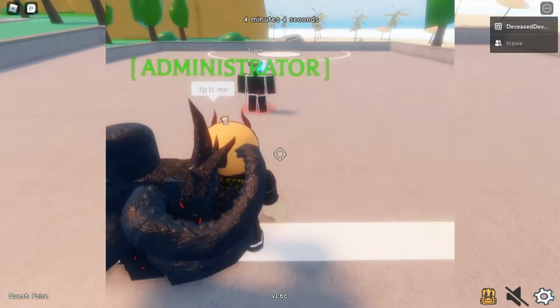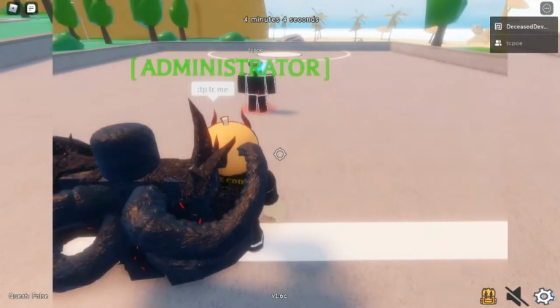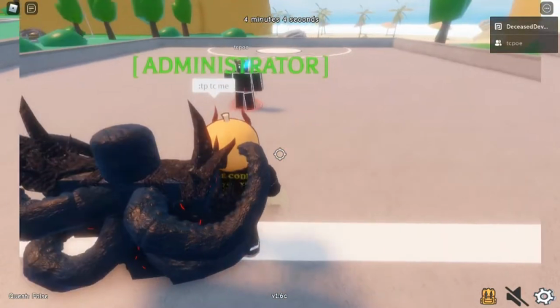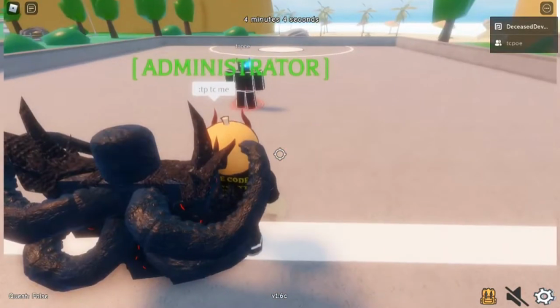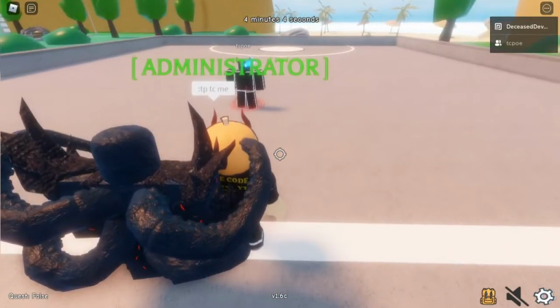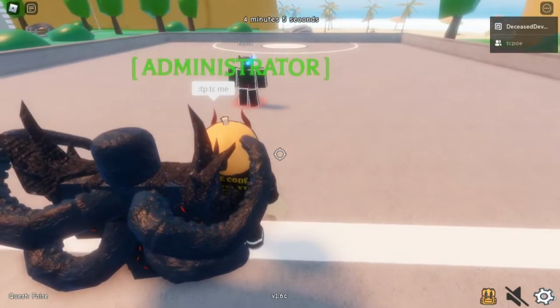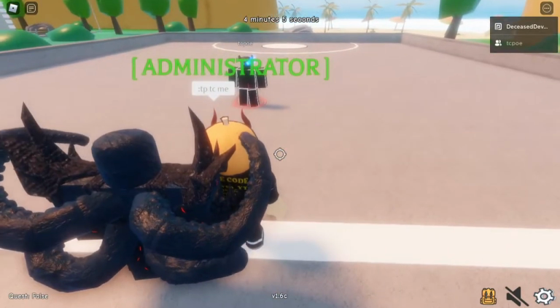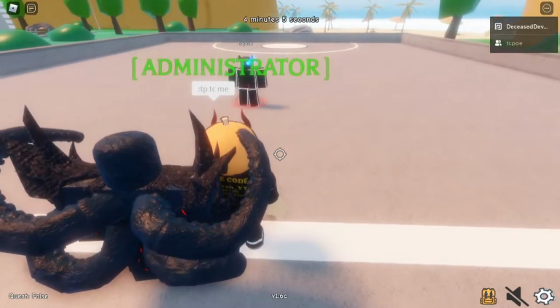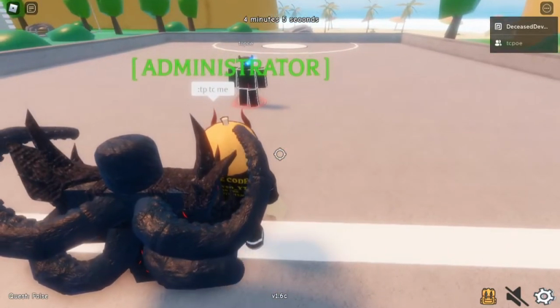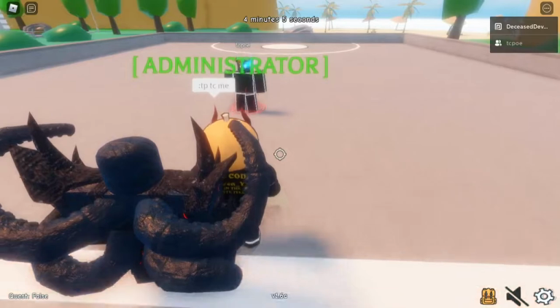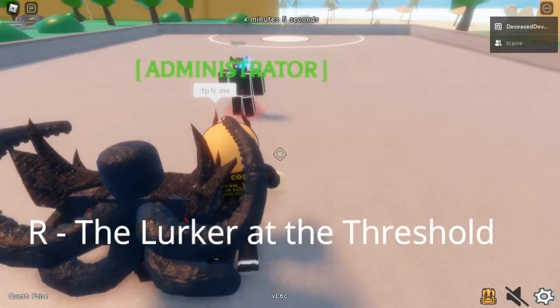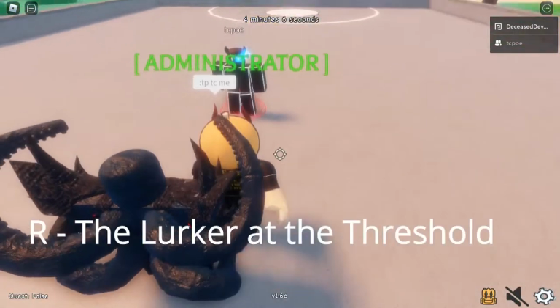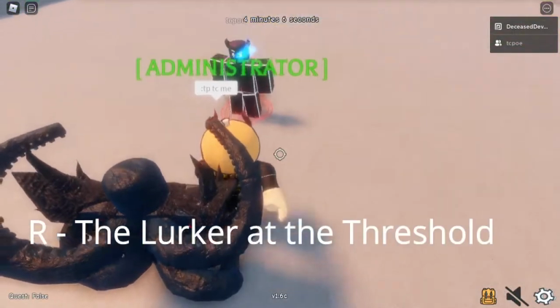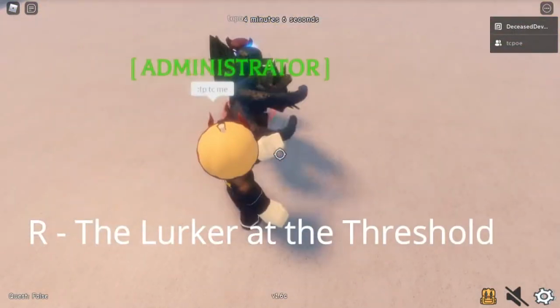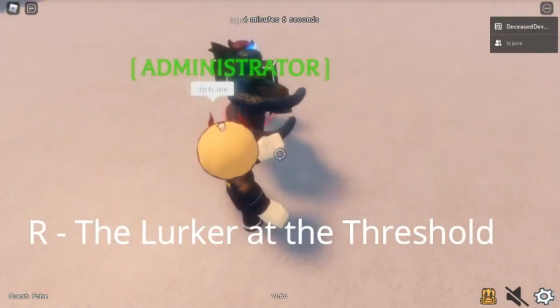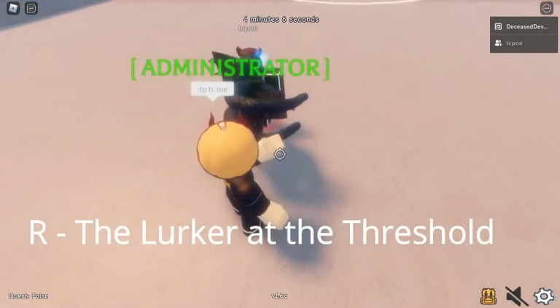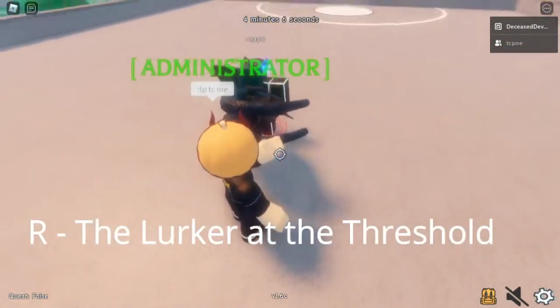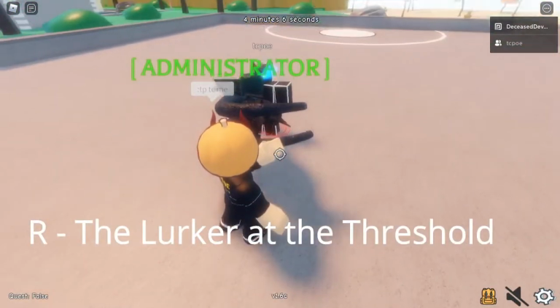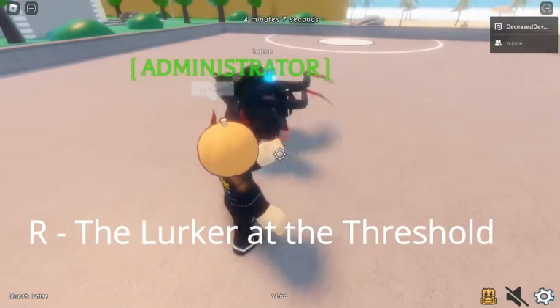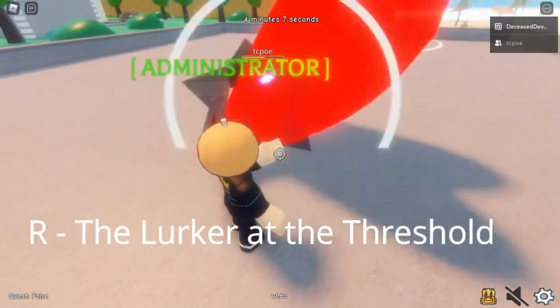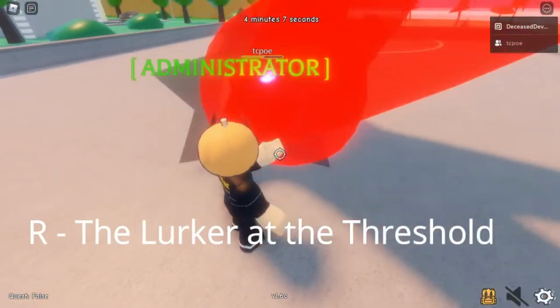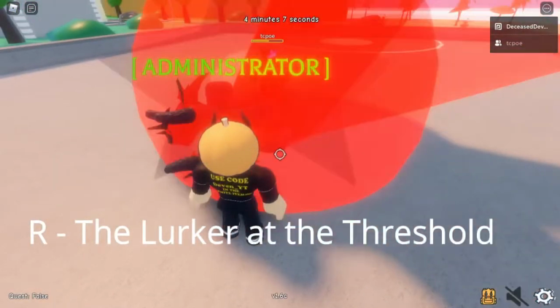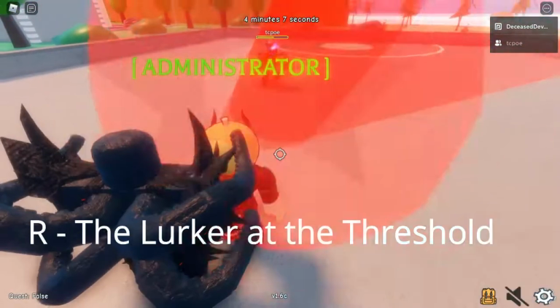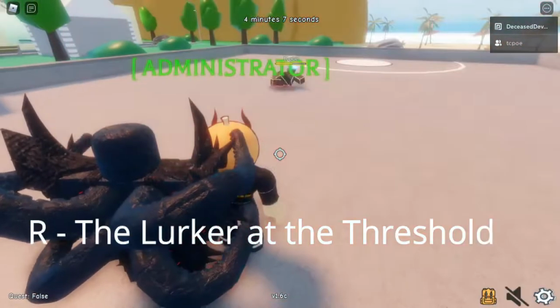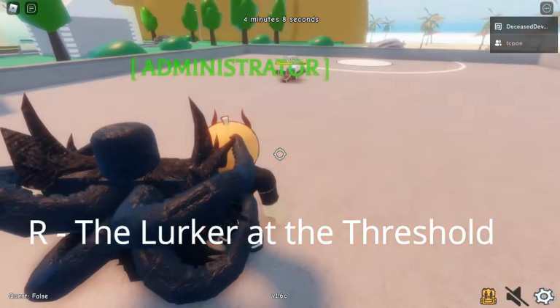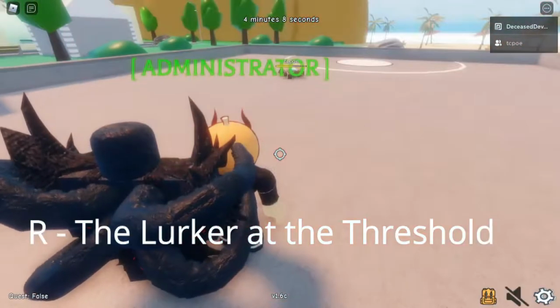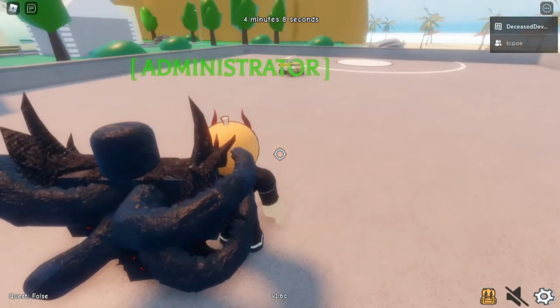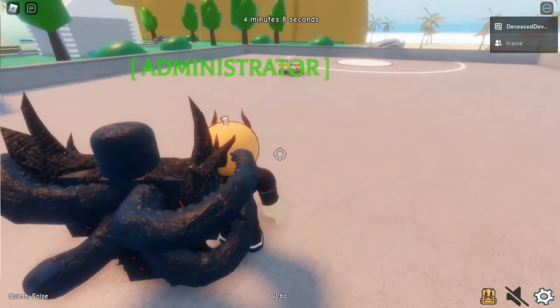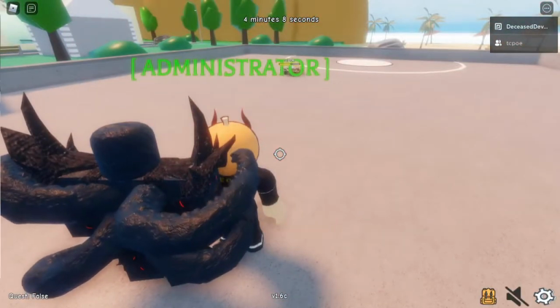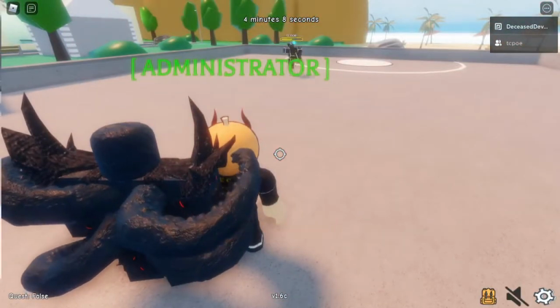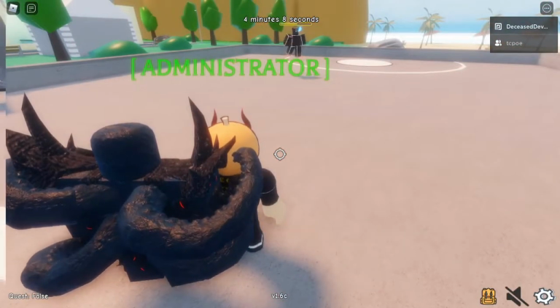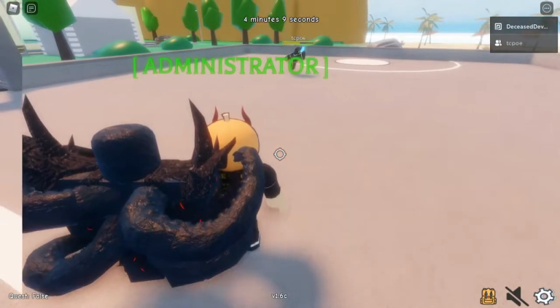The next move is The Lurker at the Threshold. You press R and you punch him. It does incredible damage.